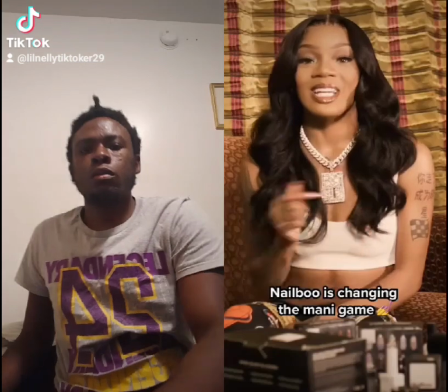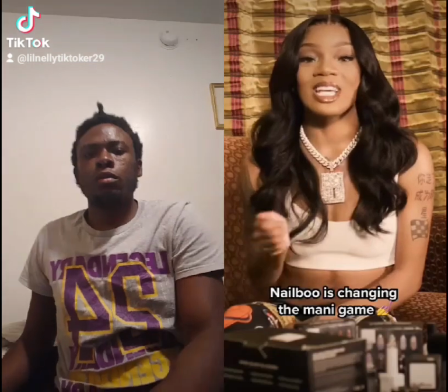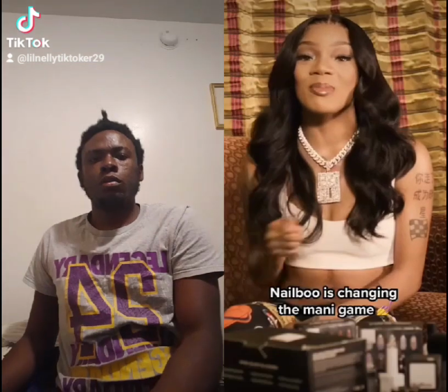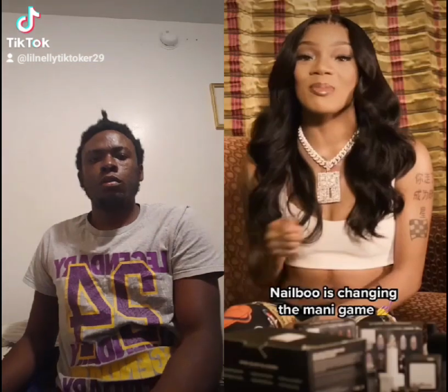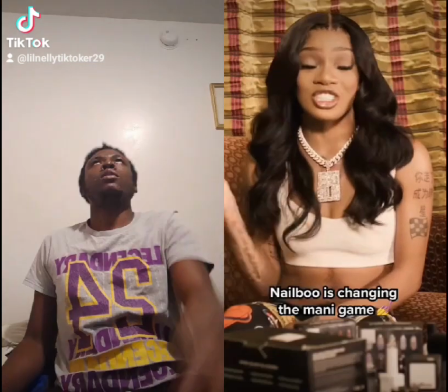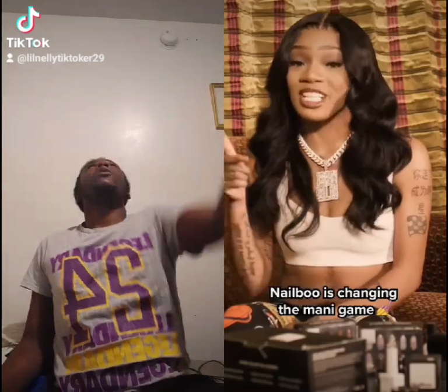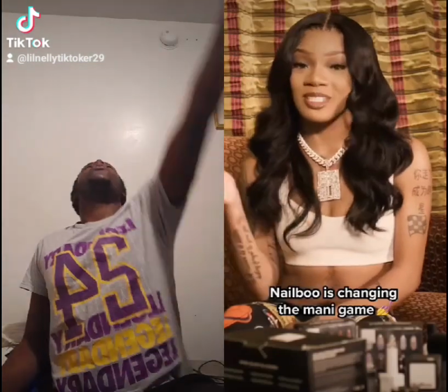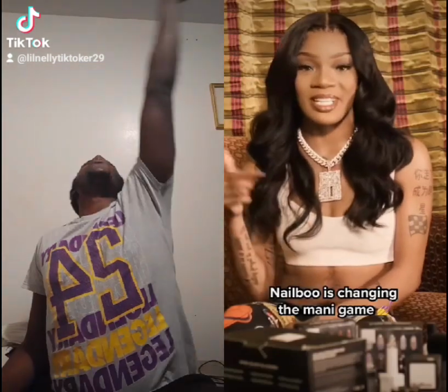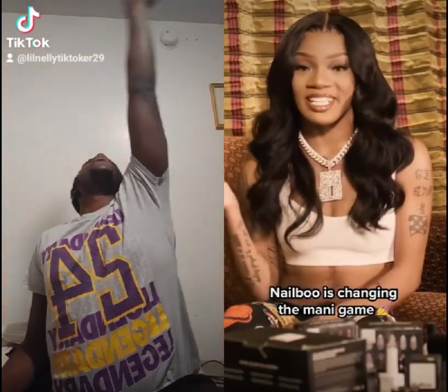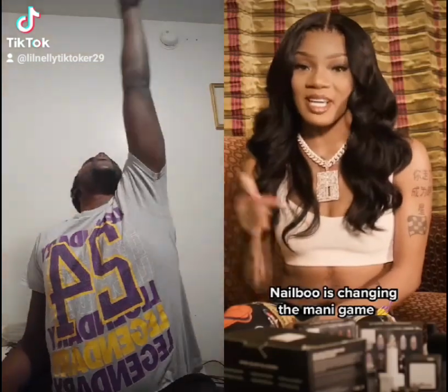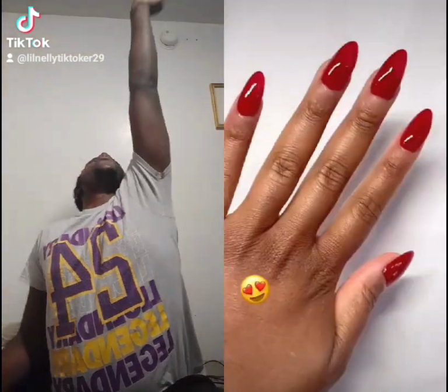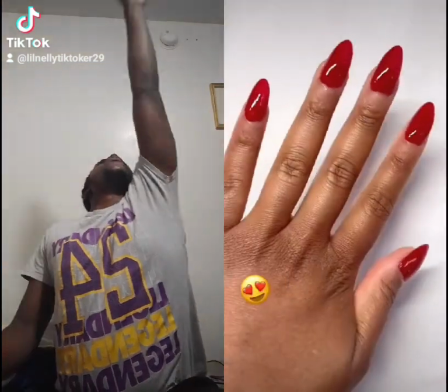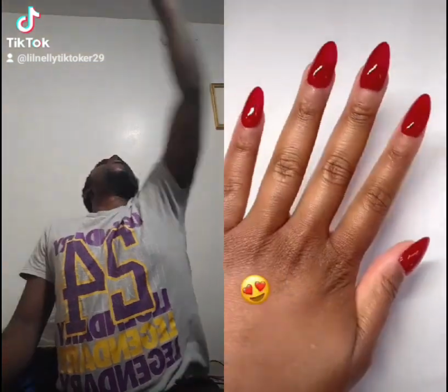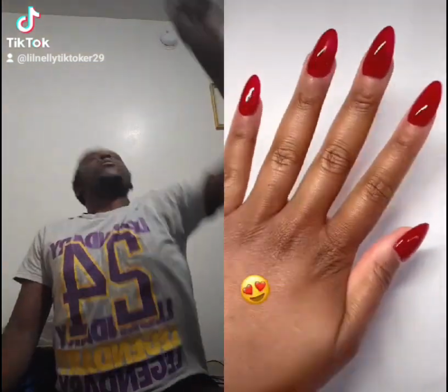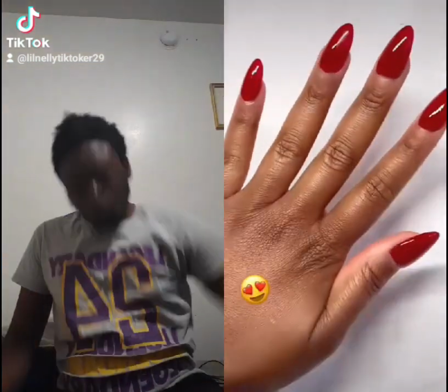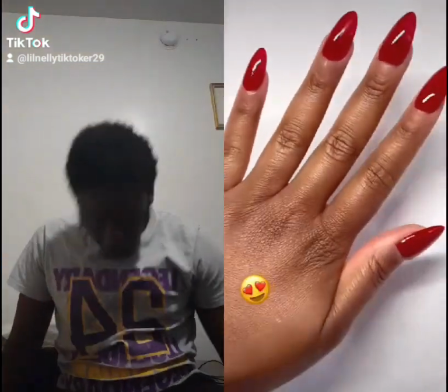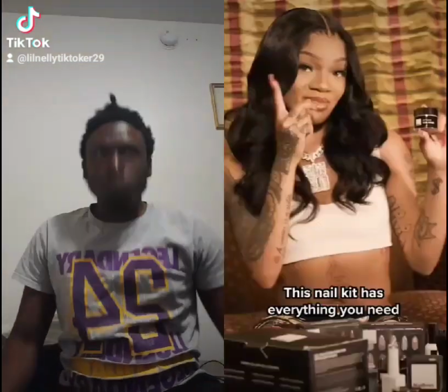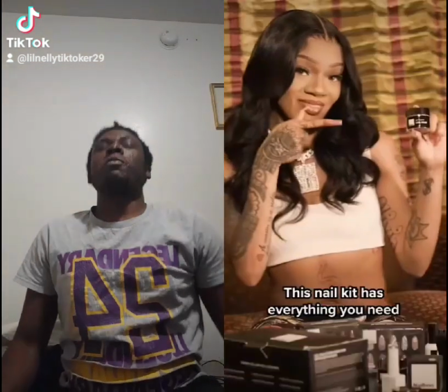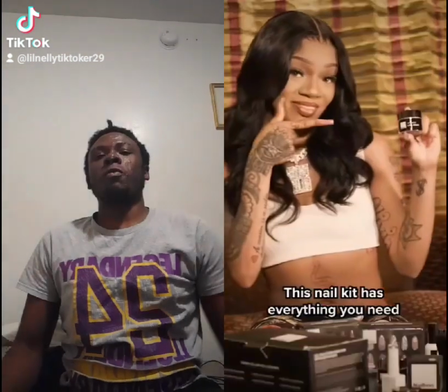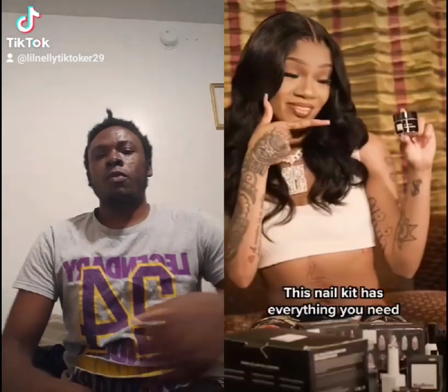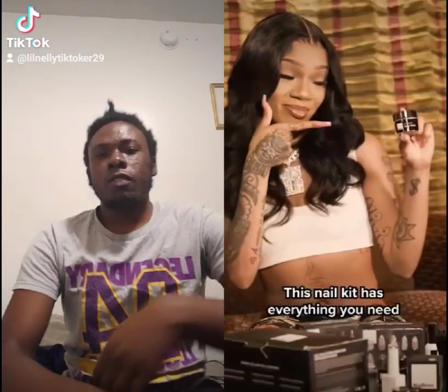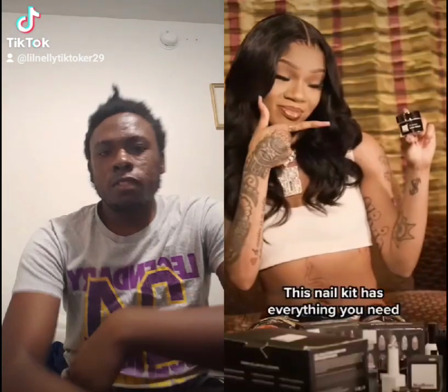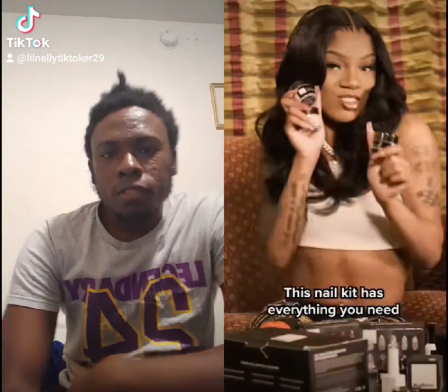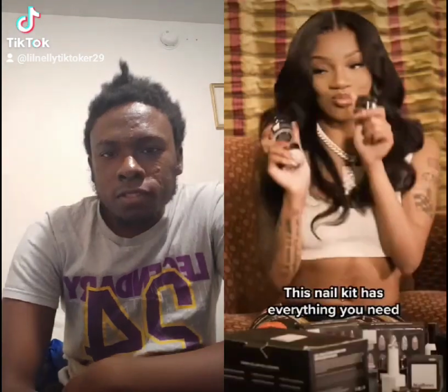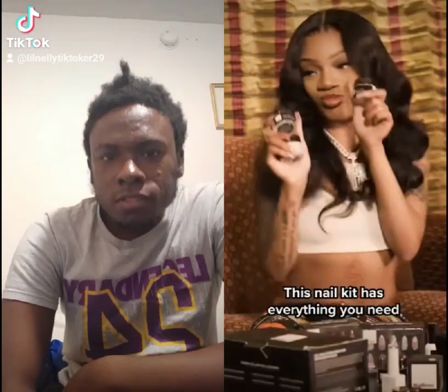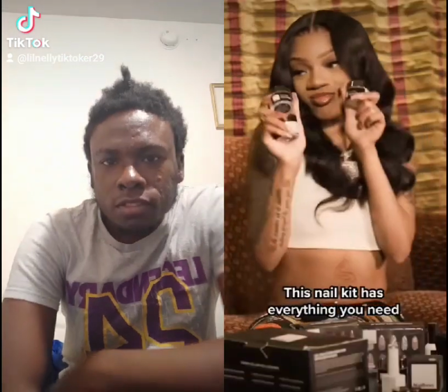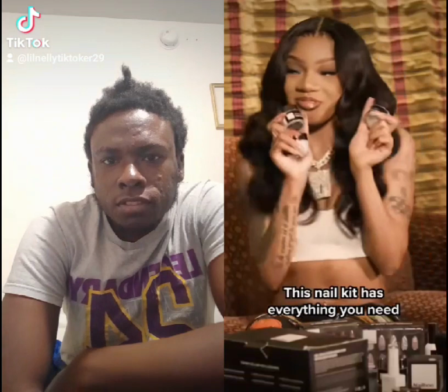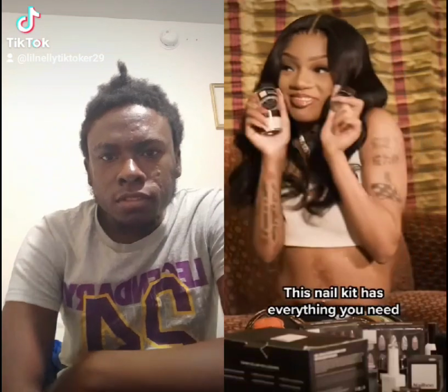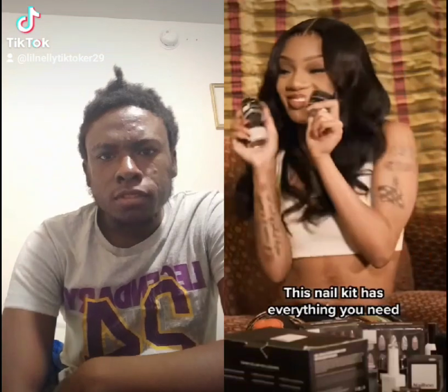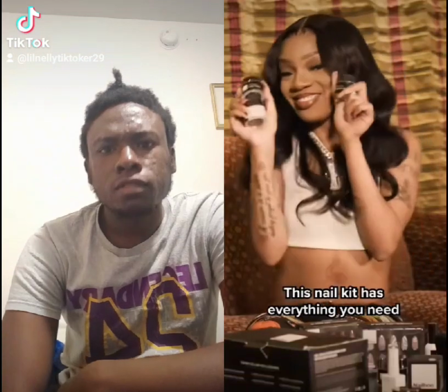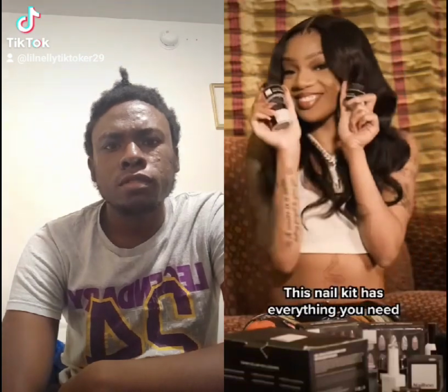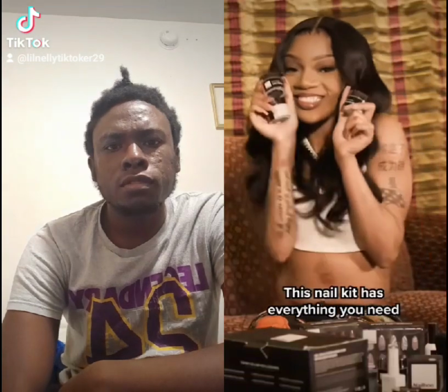Nail Boot is changing the nail game. The dip kit comes with everything you need to do your own nails.